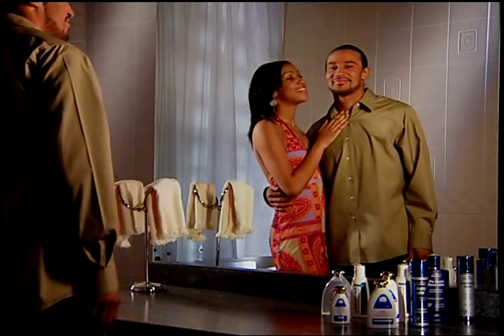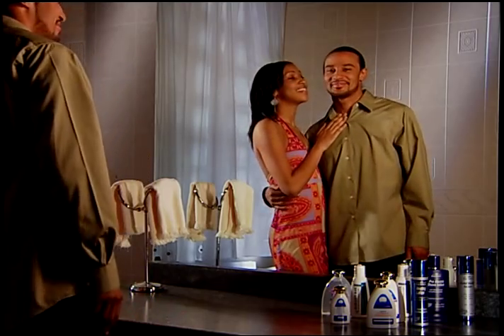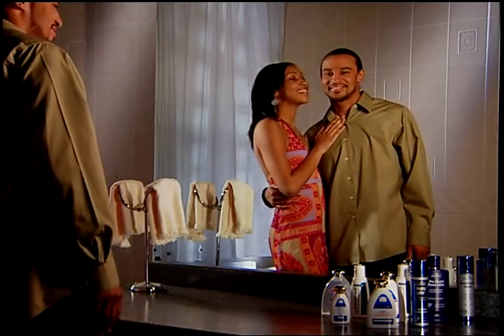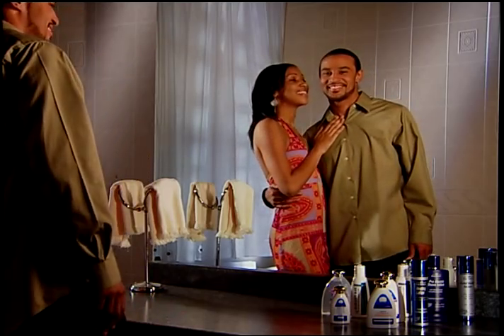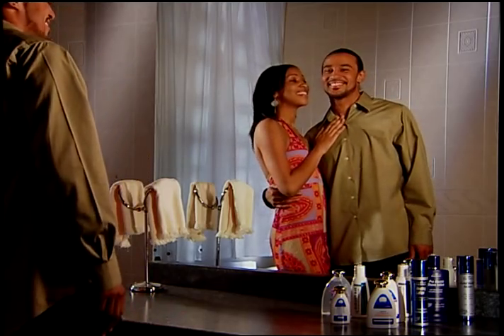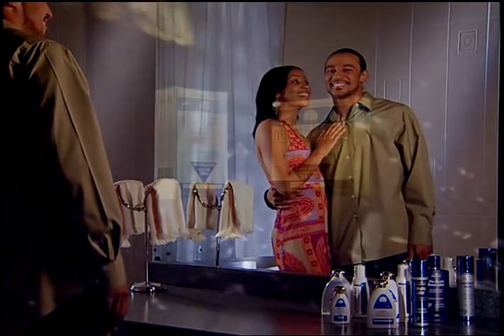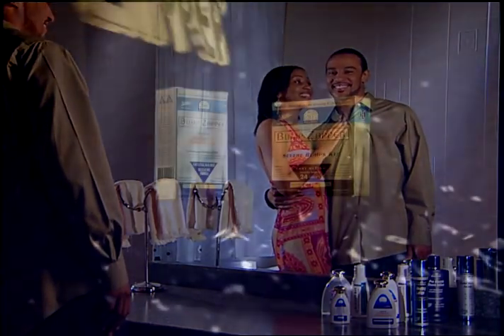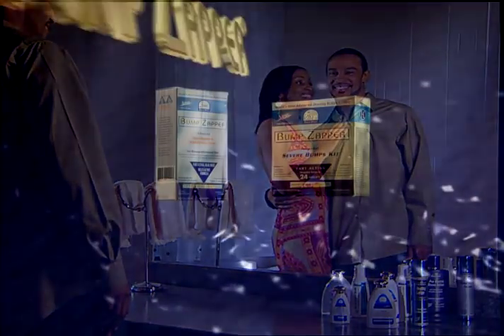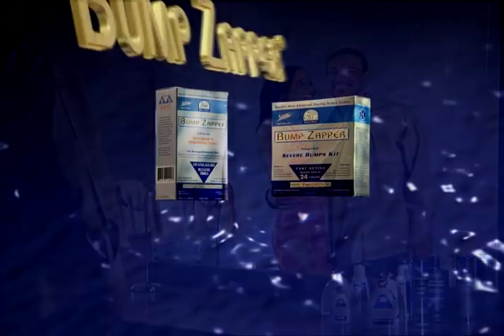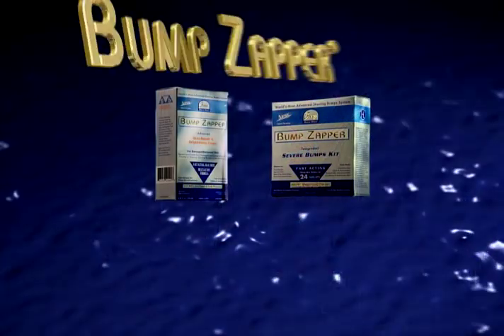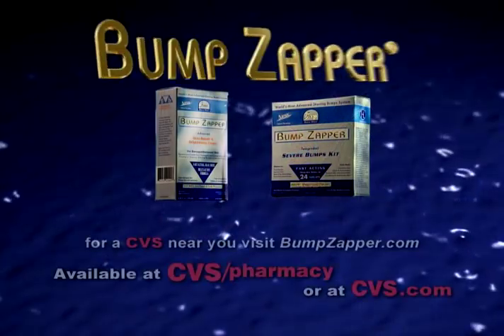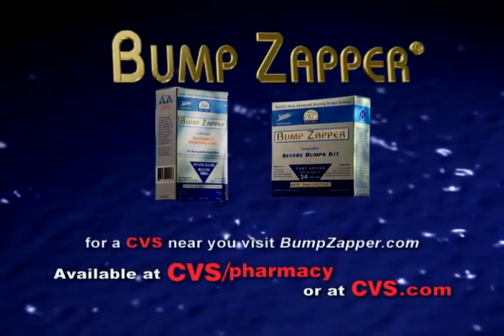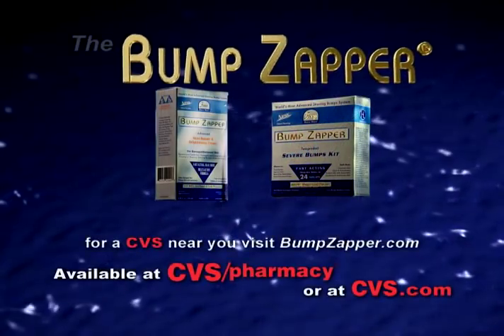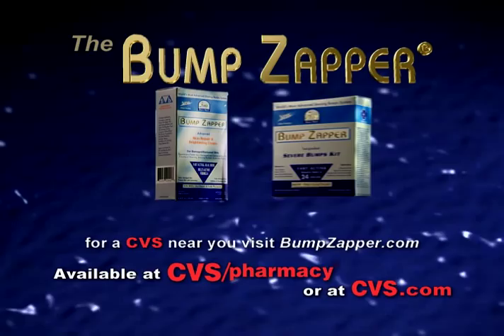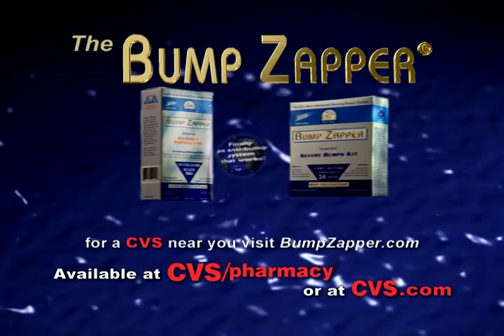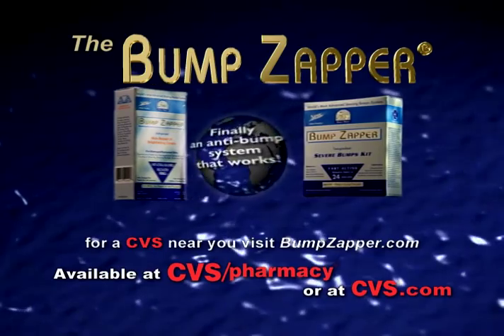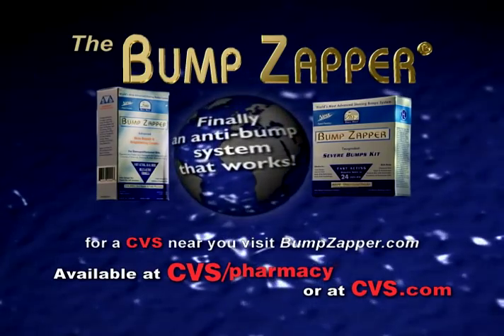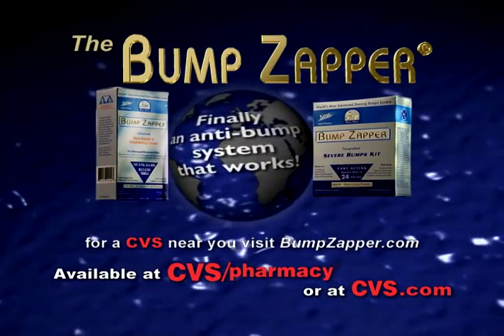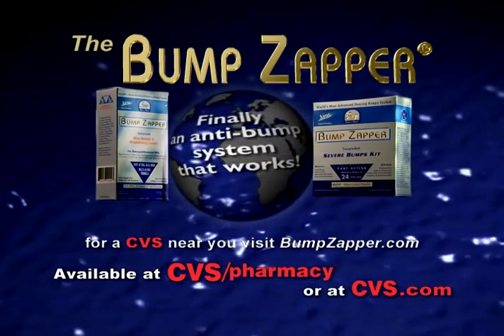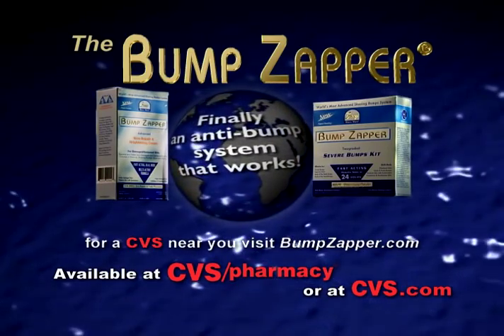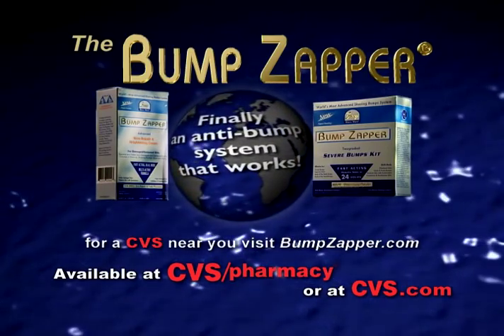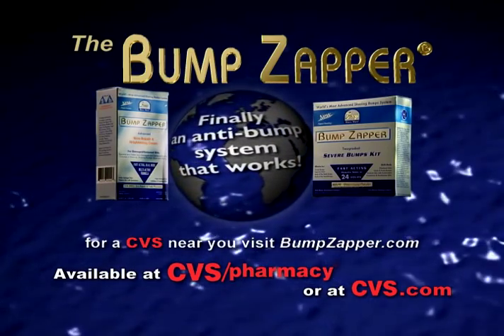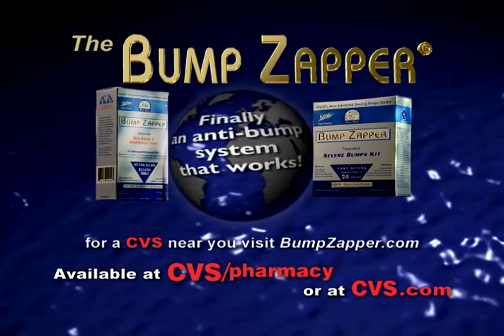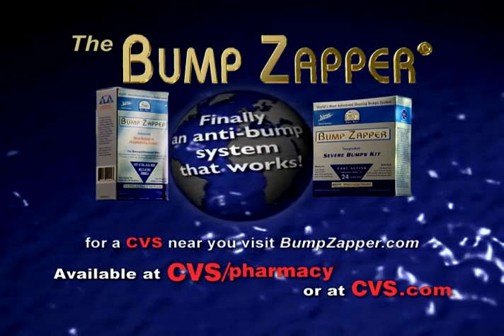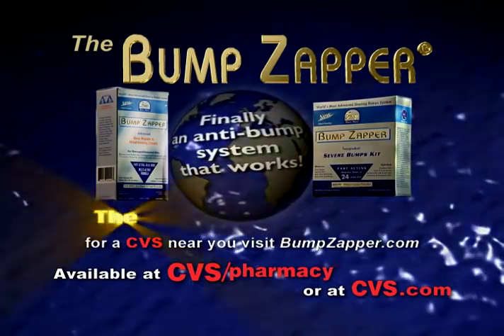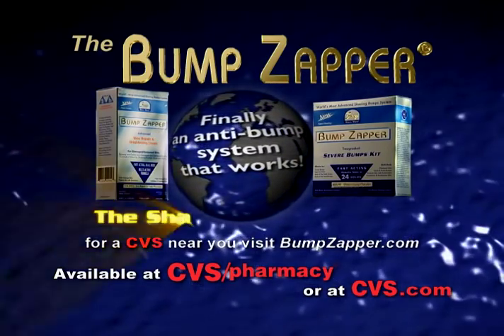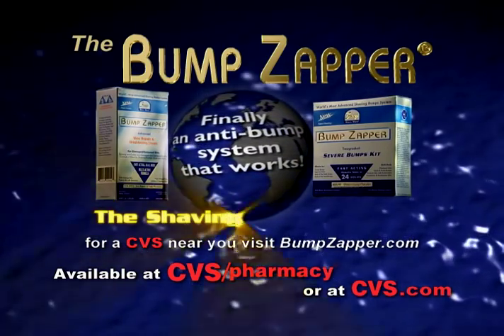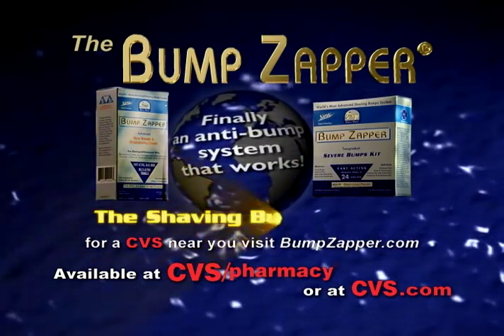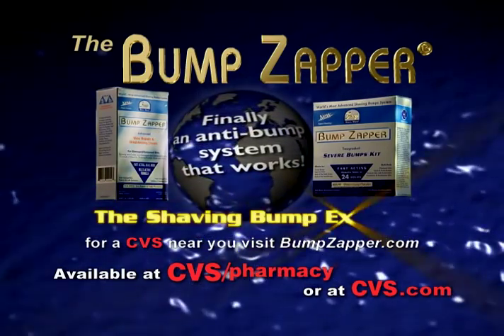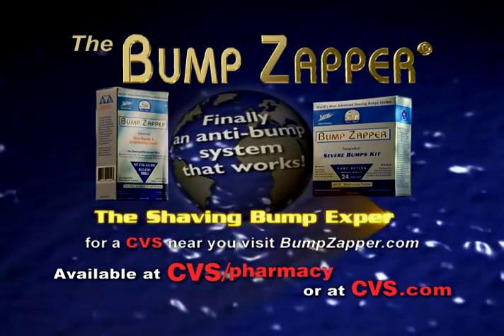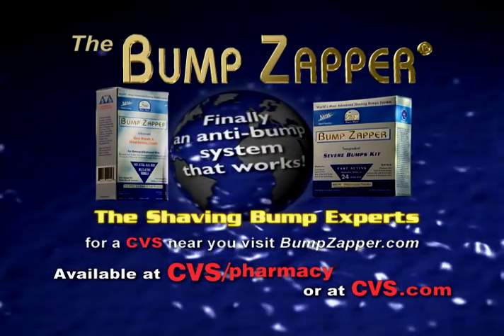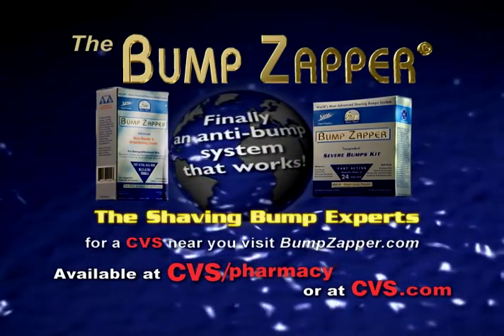Bumps on your skin? Smooth it out with the Bump Zapper from Breeze Technologies, the shaving bump experts.